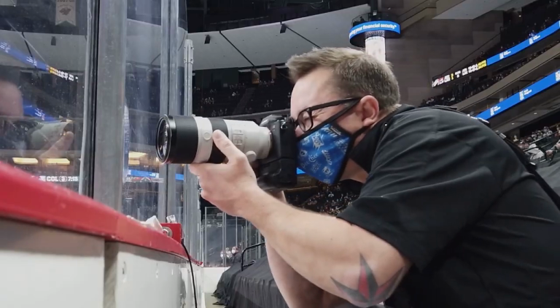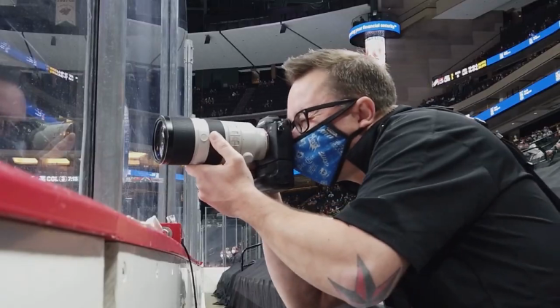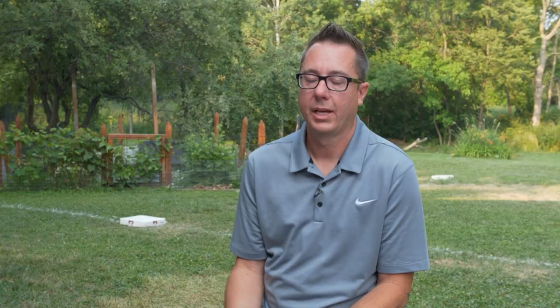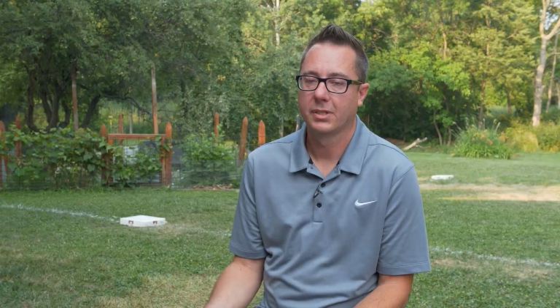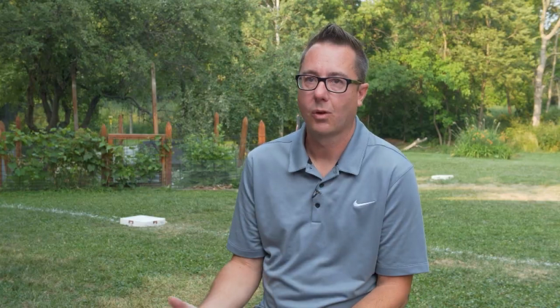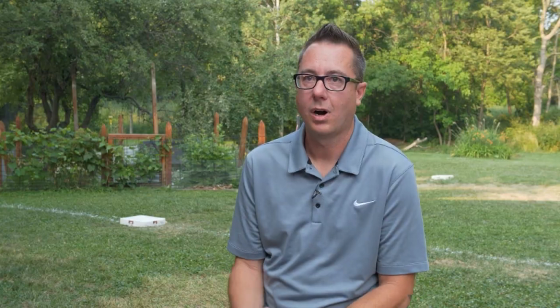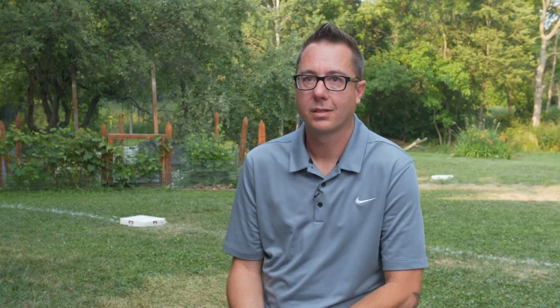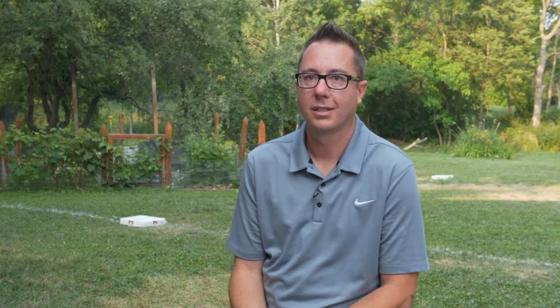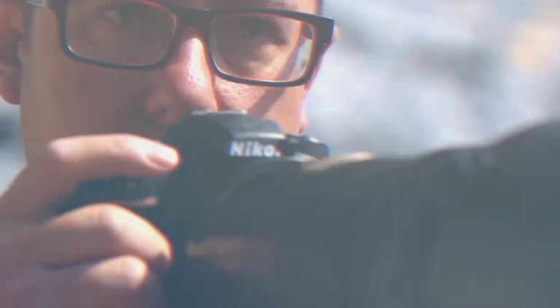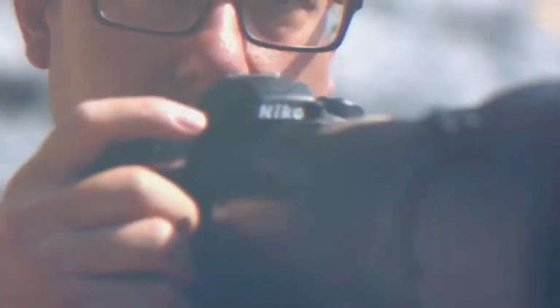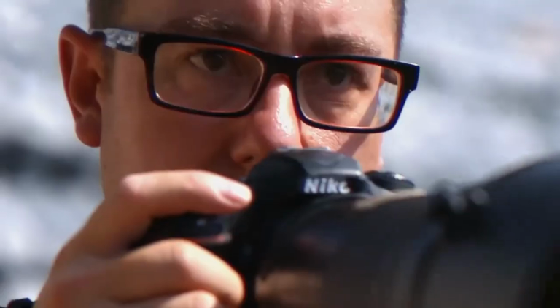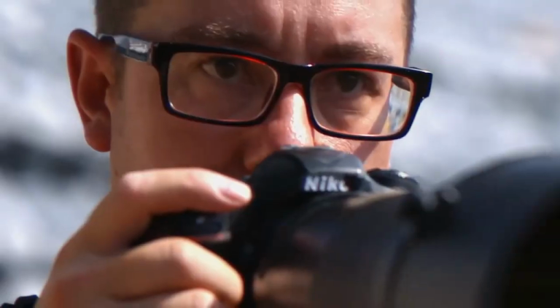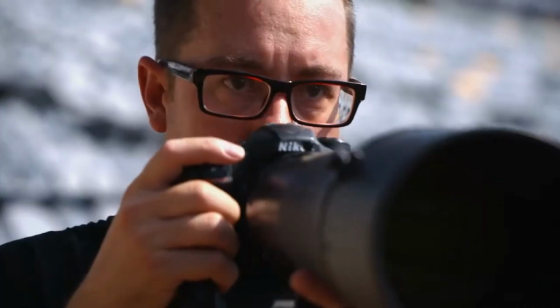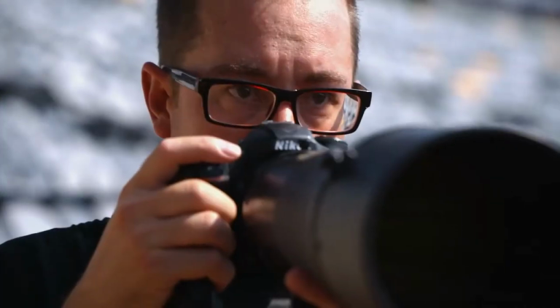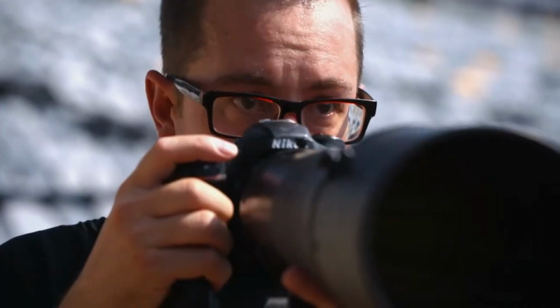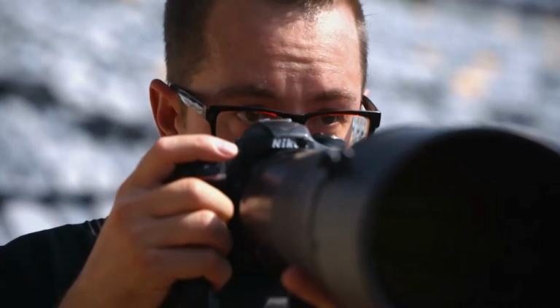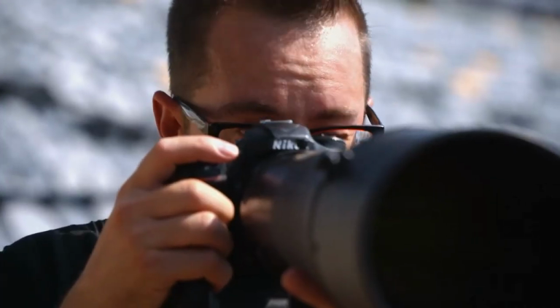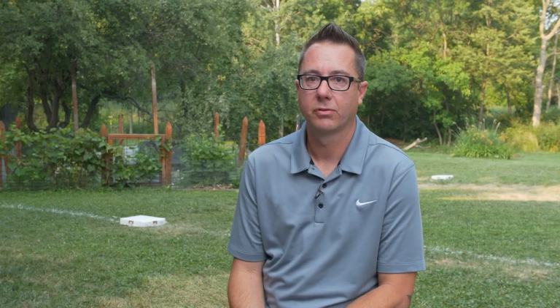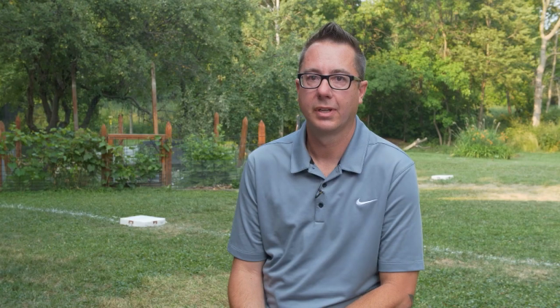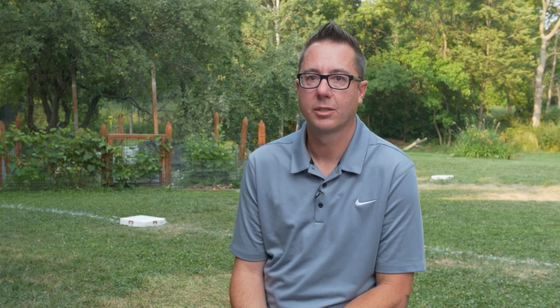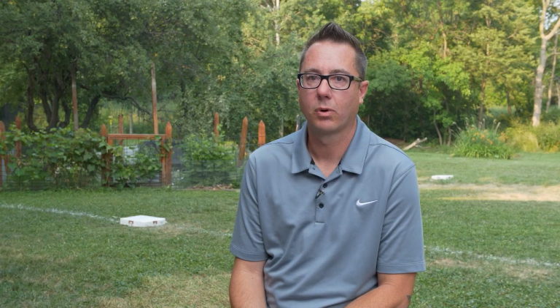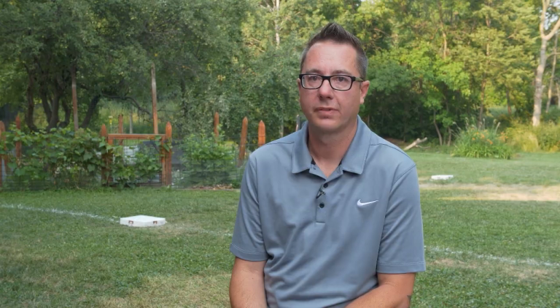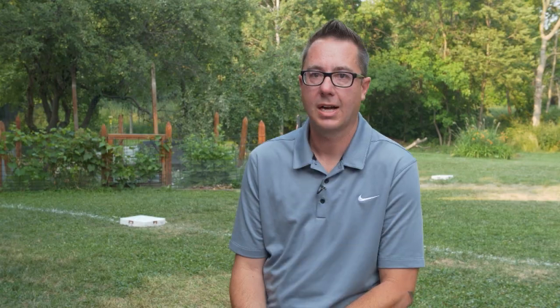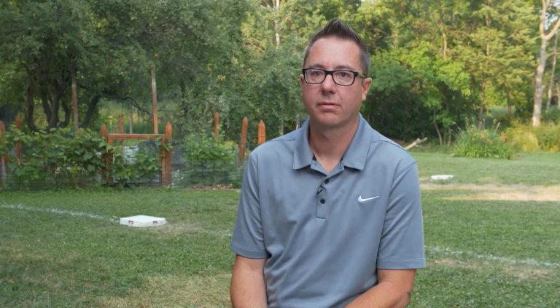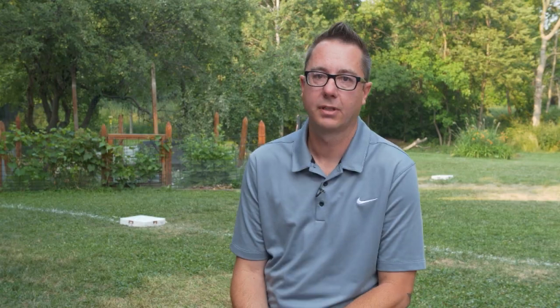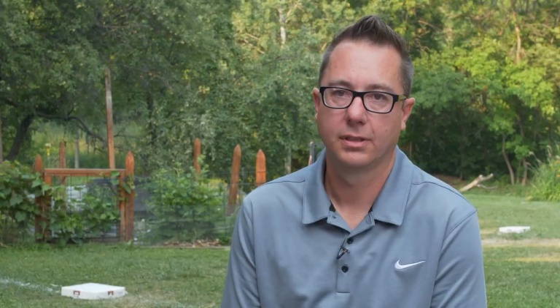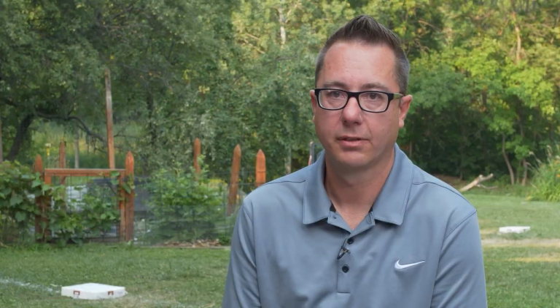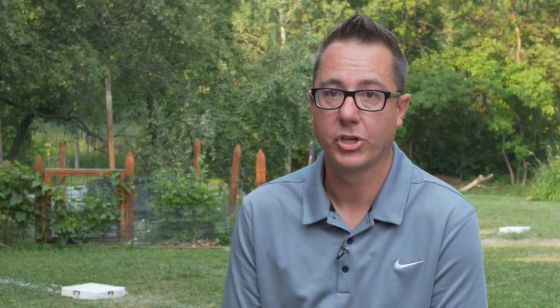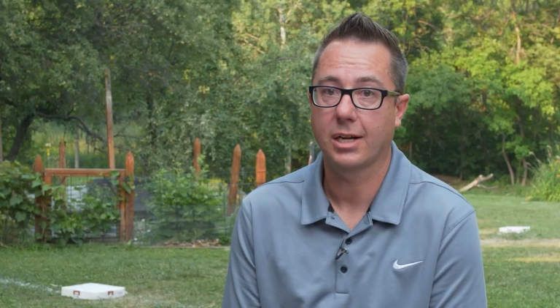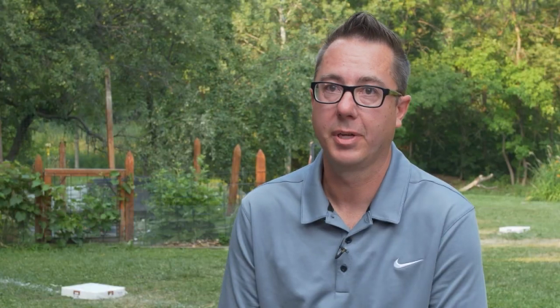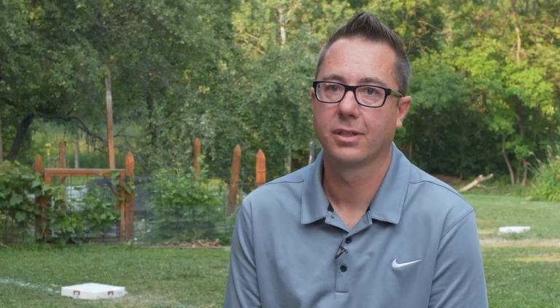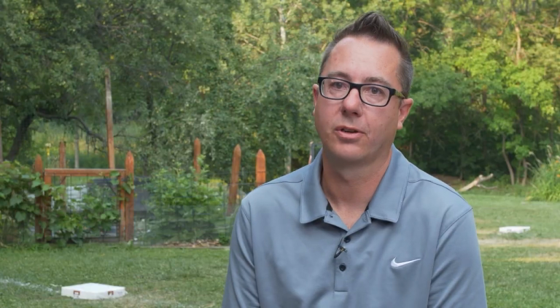My name is Nick Wasaka. I'm a freelance sports photographer from Shakopee, Minnesota.